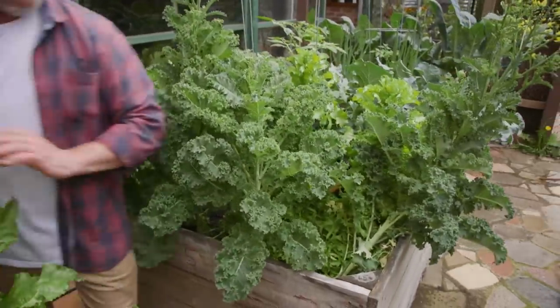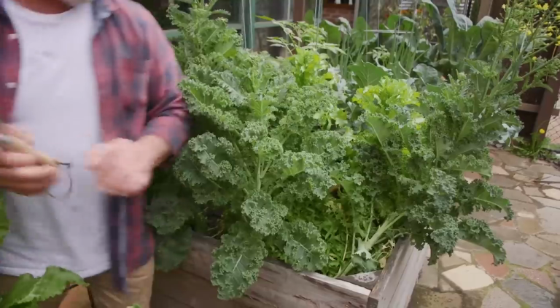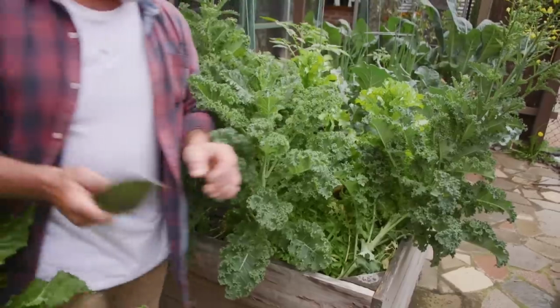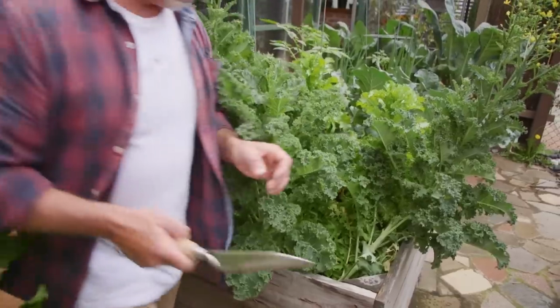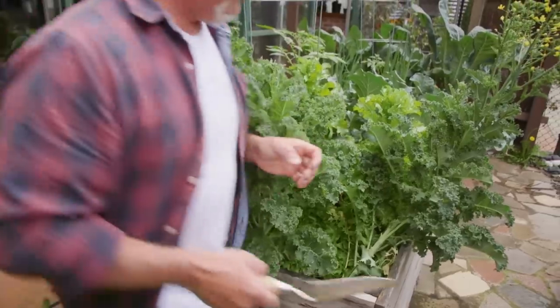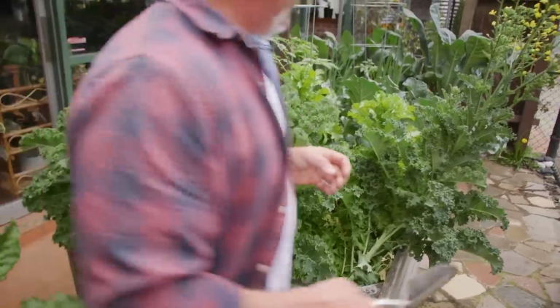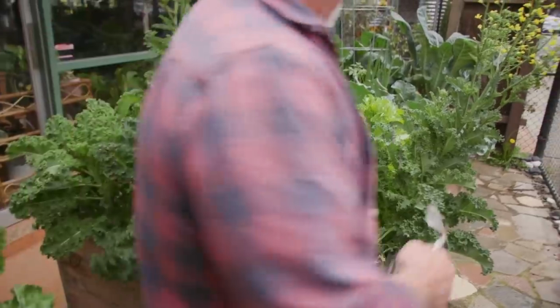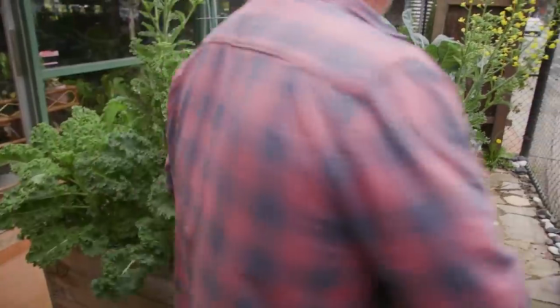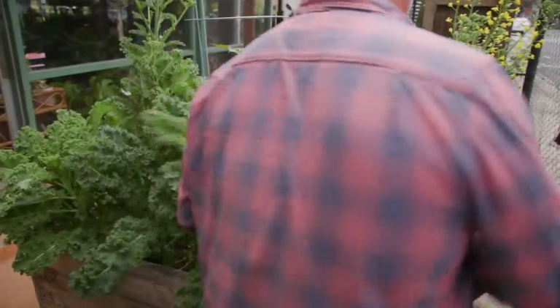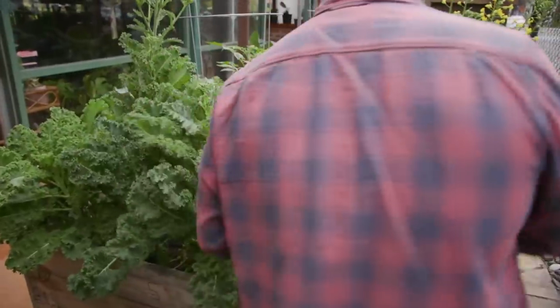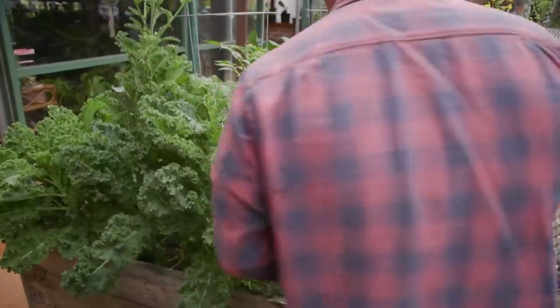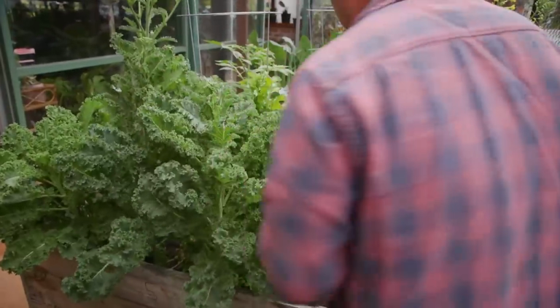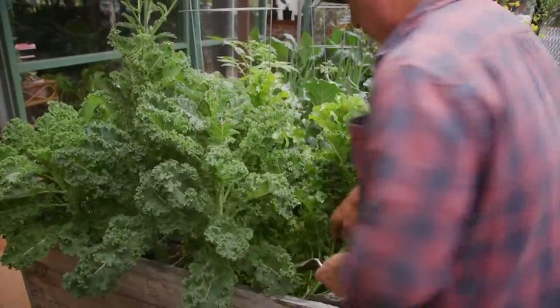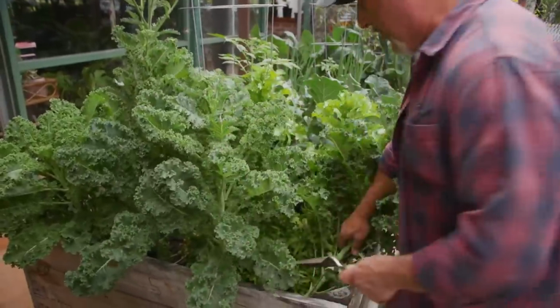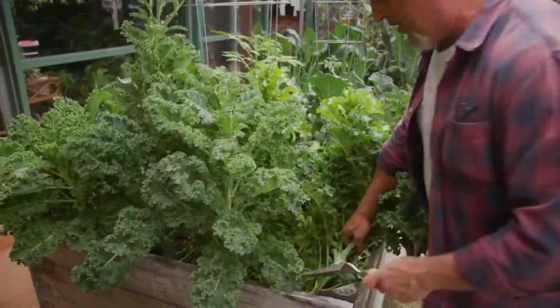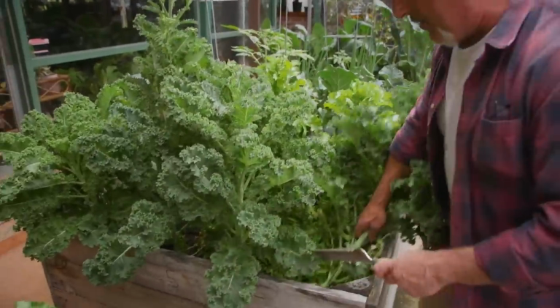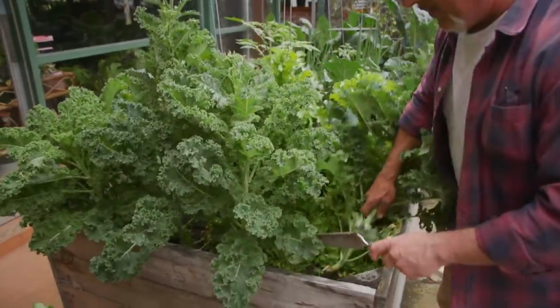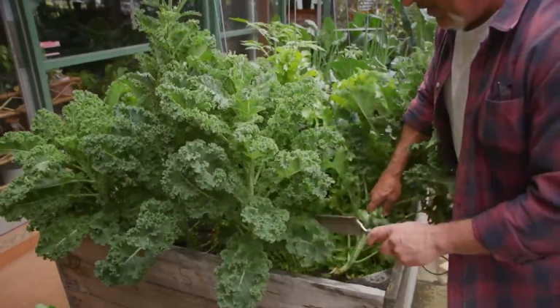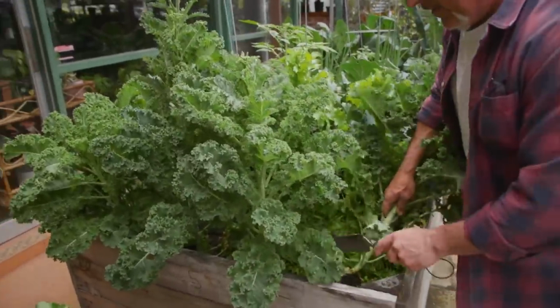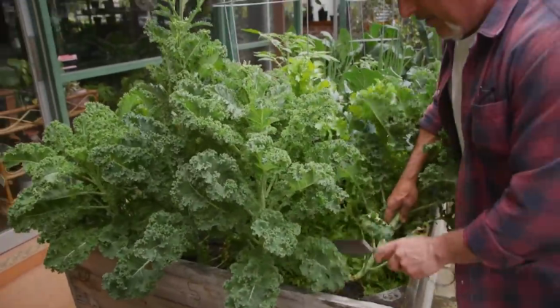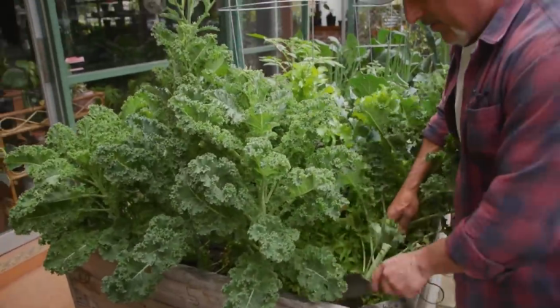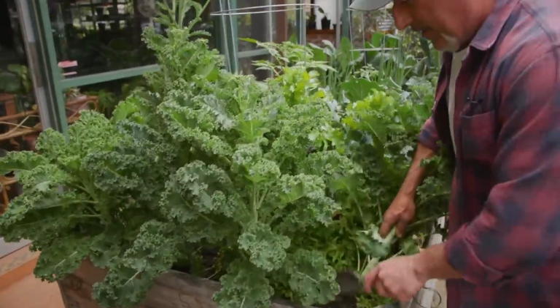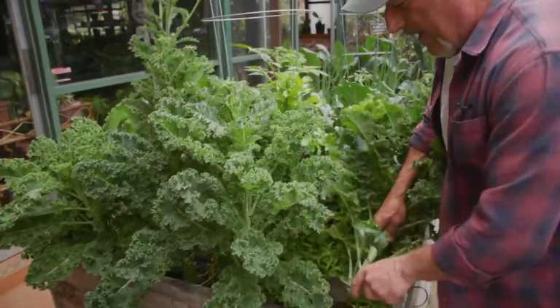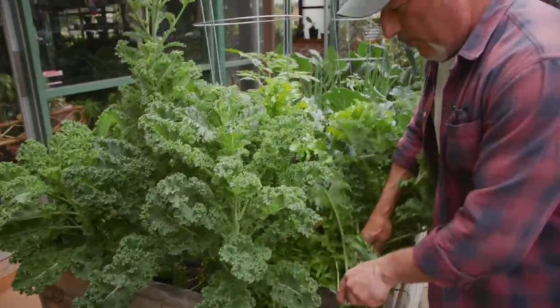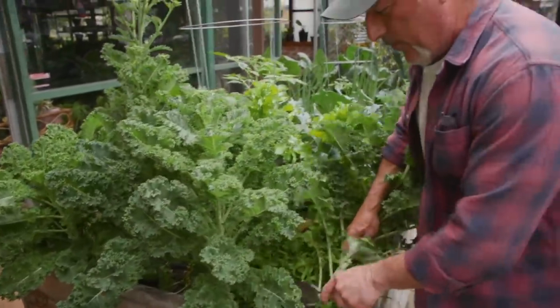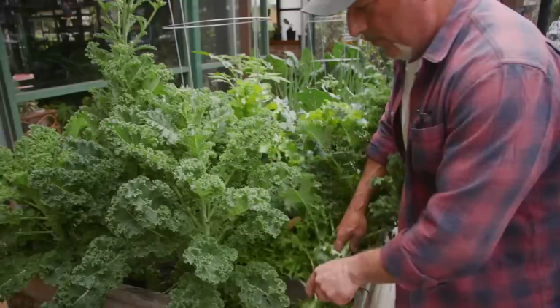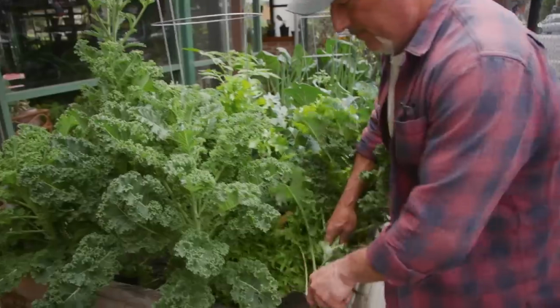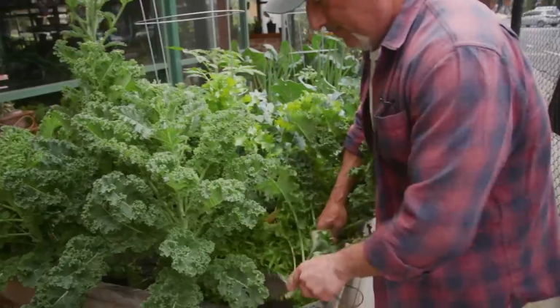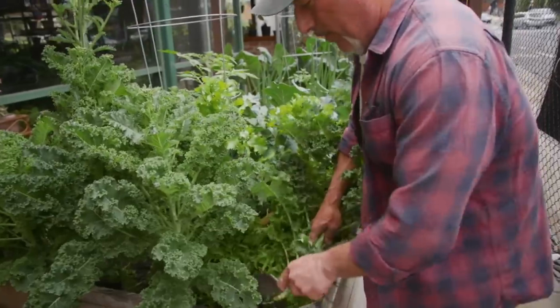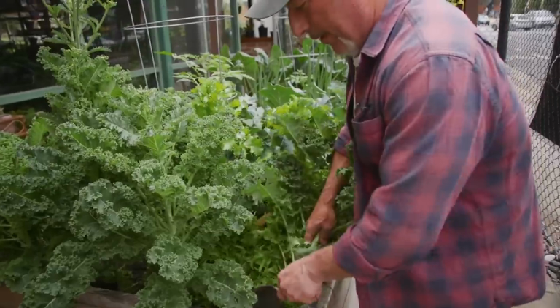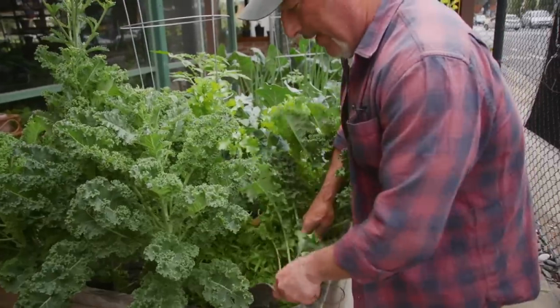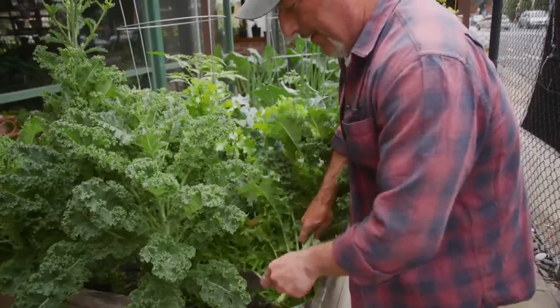So I'm going to pull these ones out. I'm not going to leave the root system in because the kale will grow again.